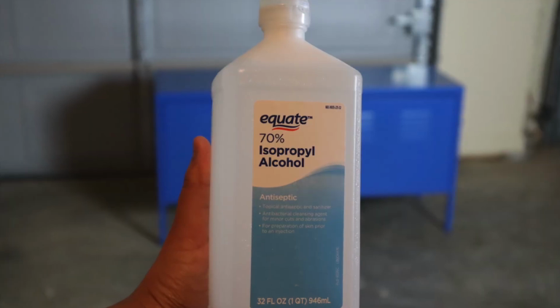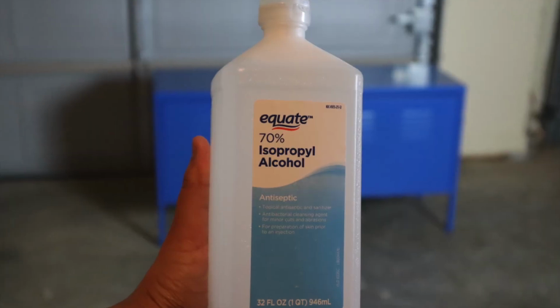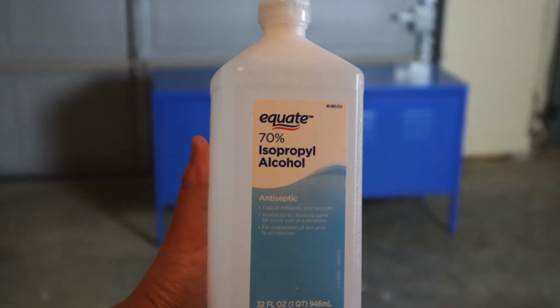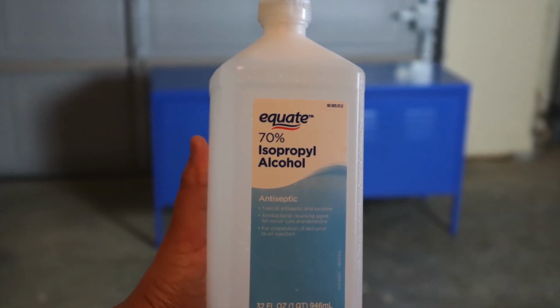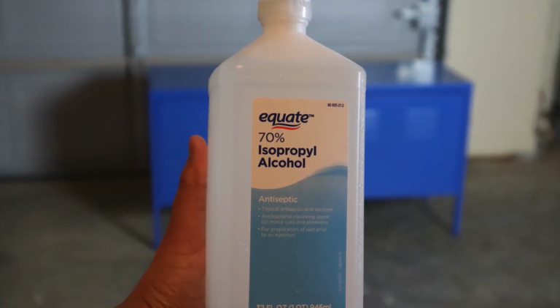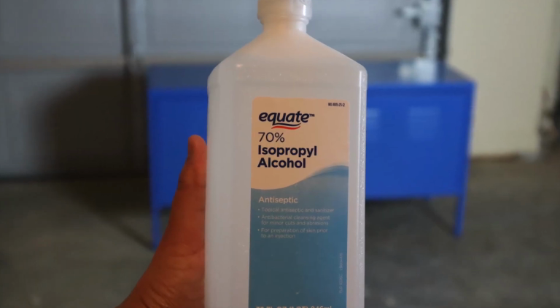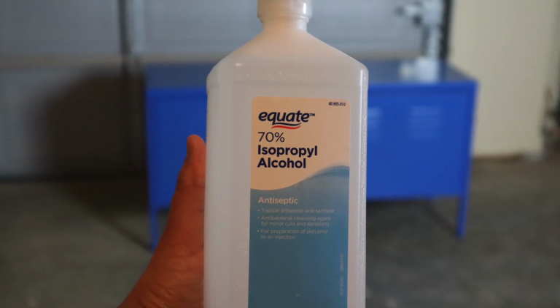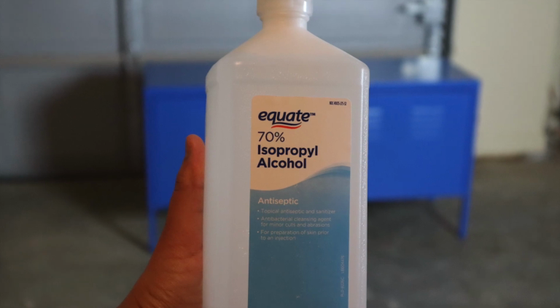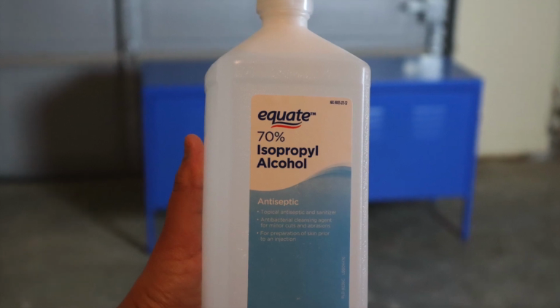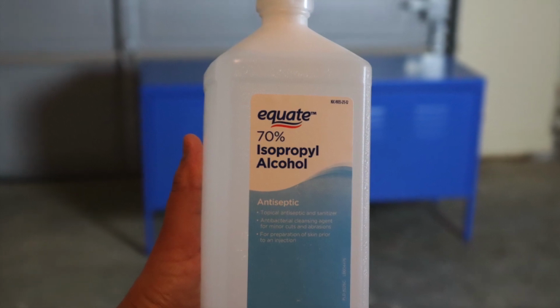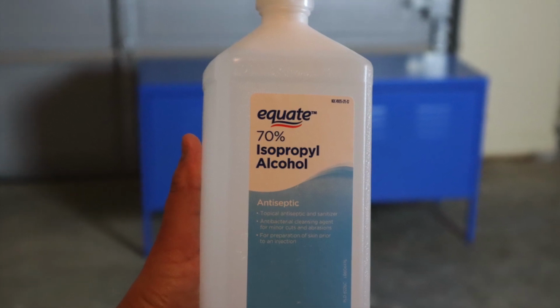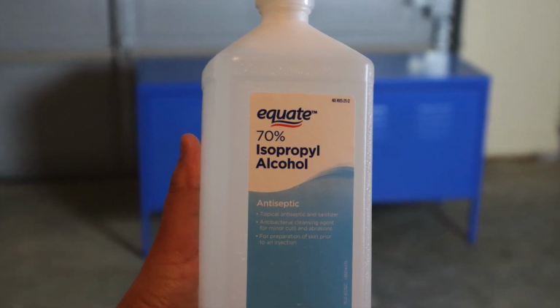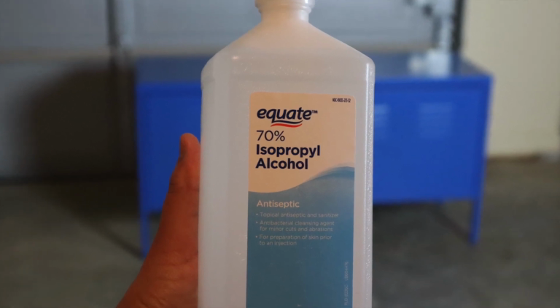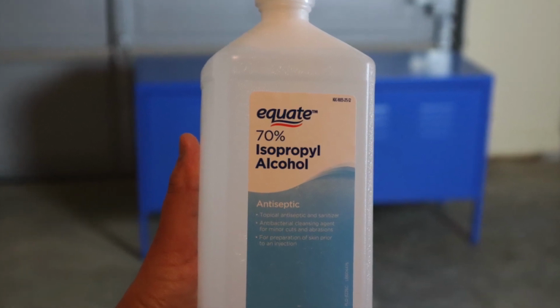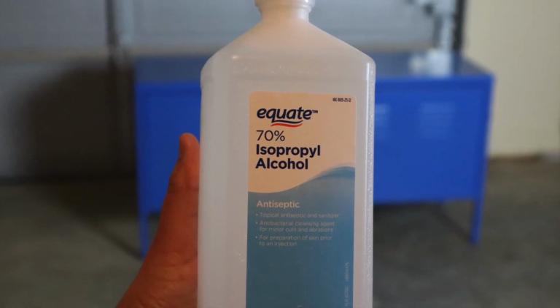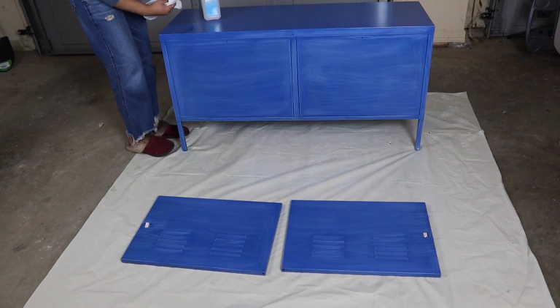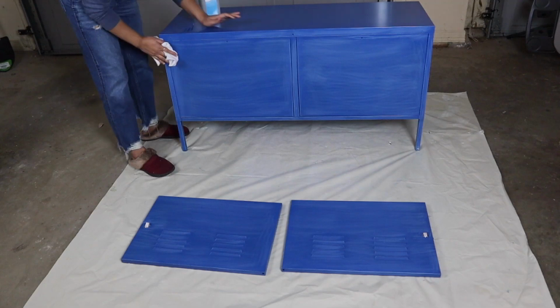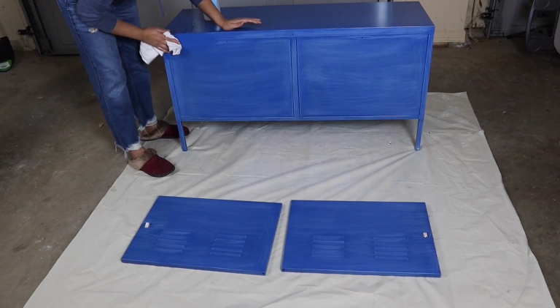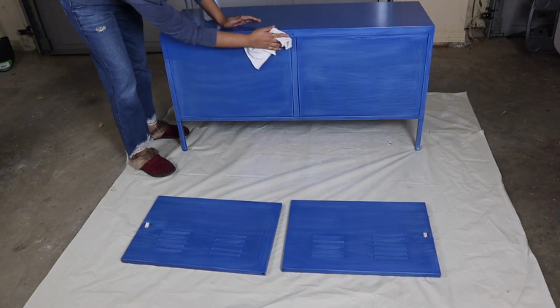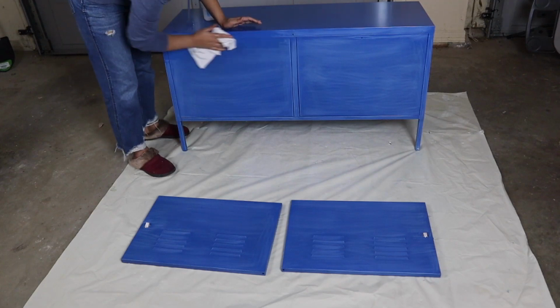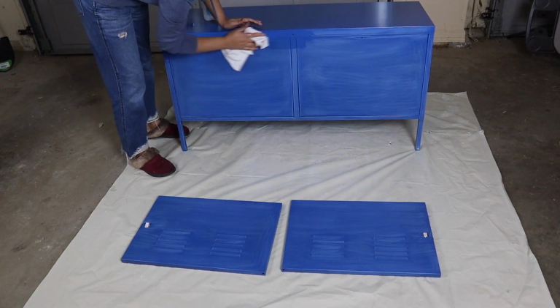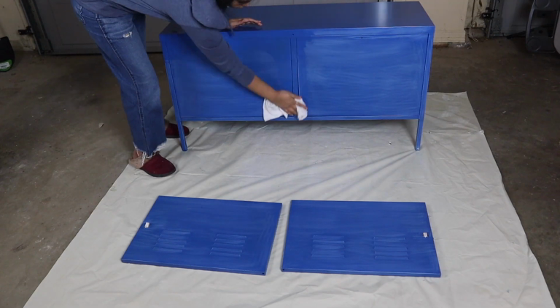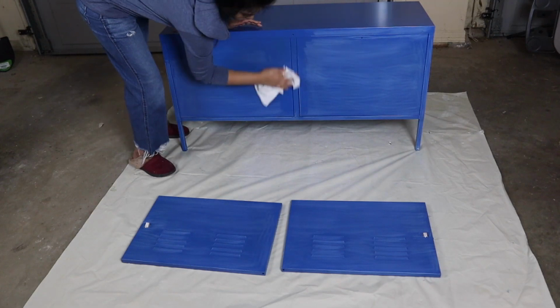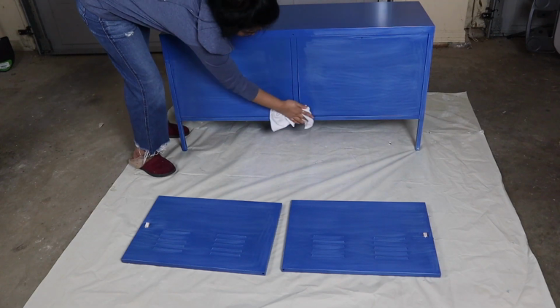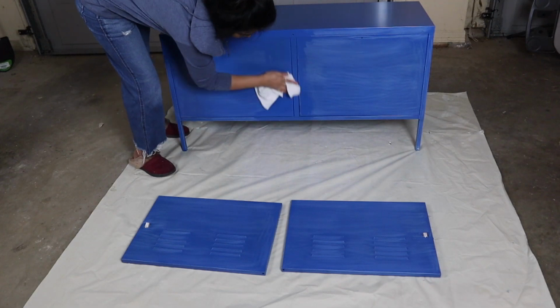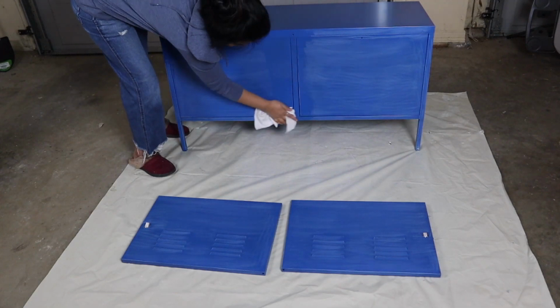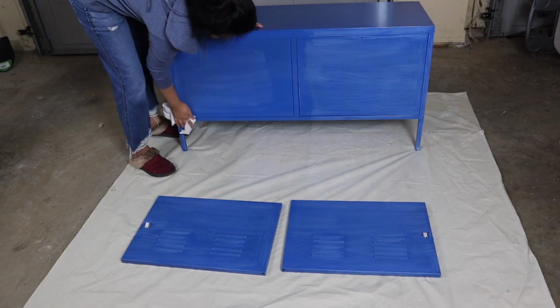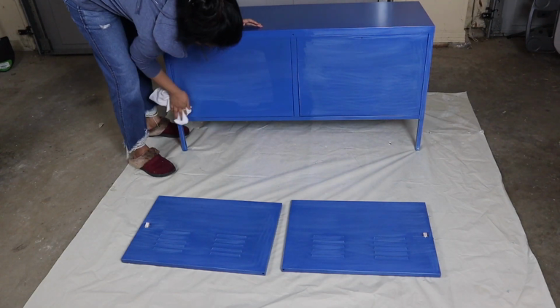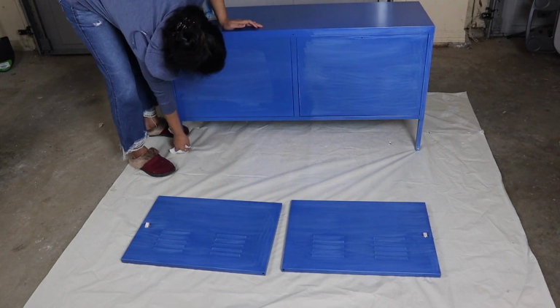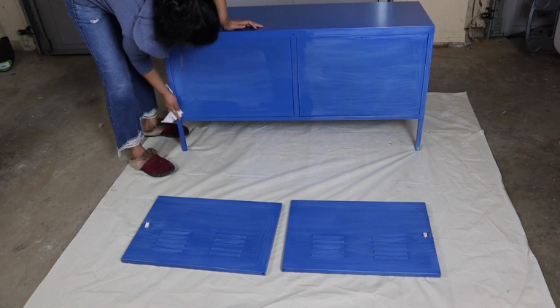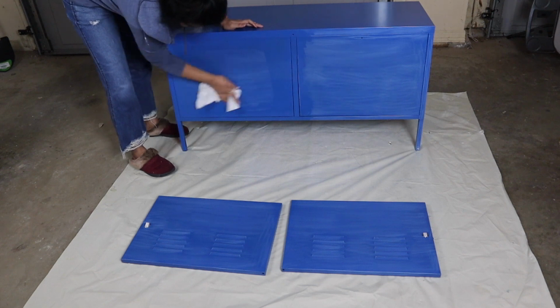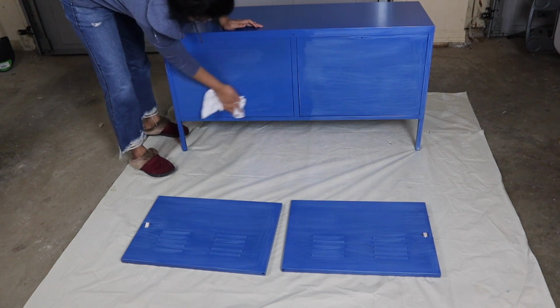After sanding, I used isopropyl to clean the dust. I was surprised to see how much dirt and paint it could remove.